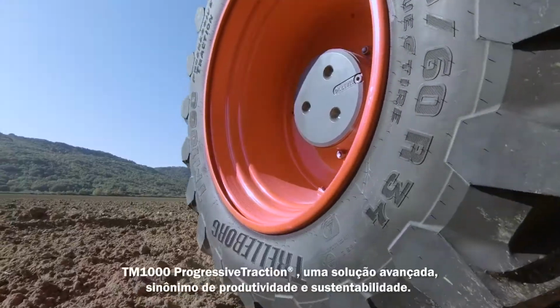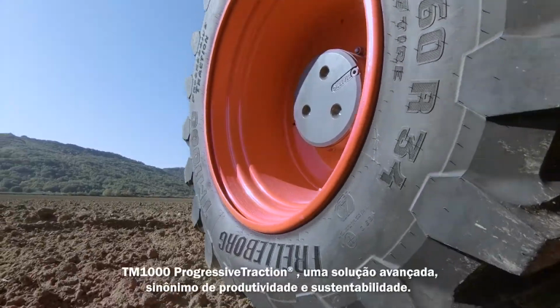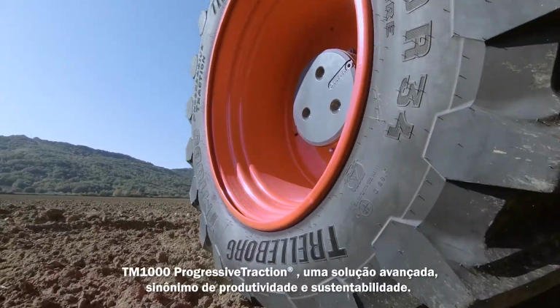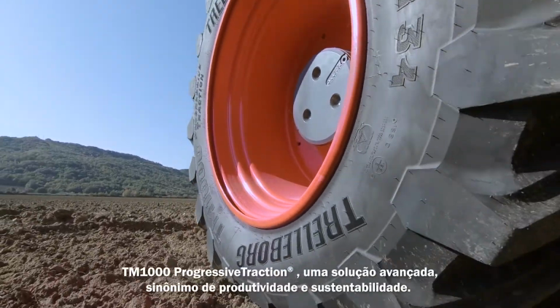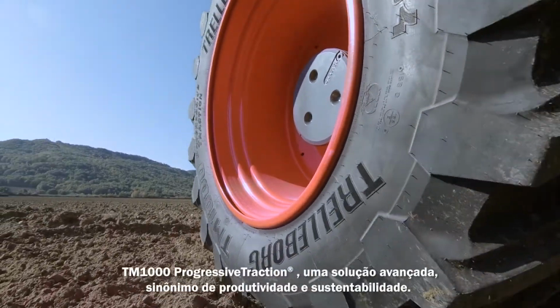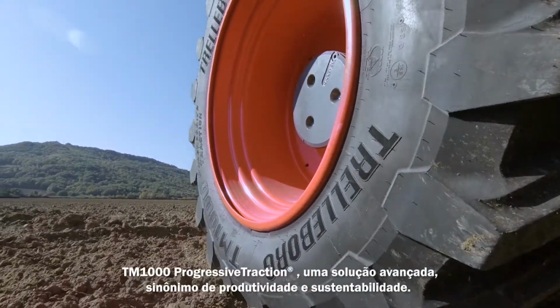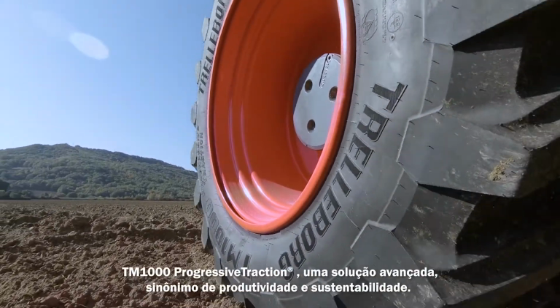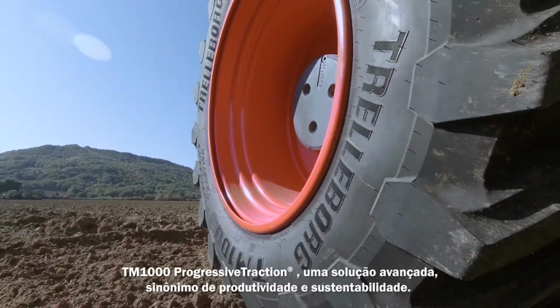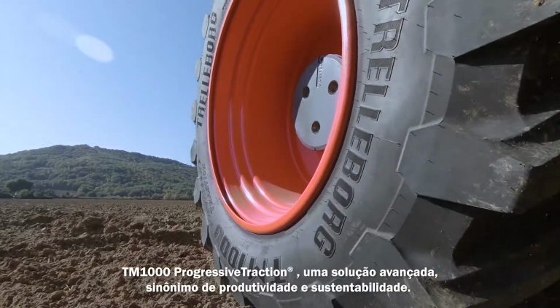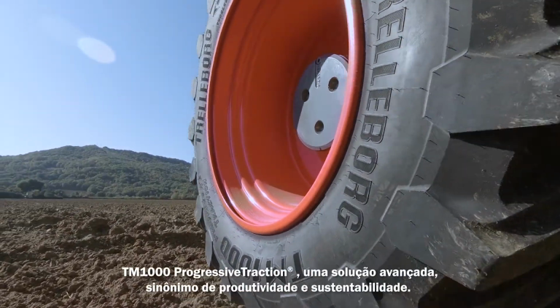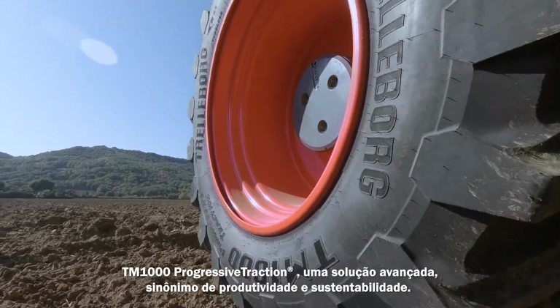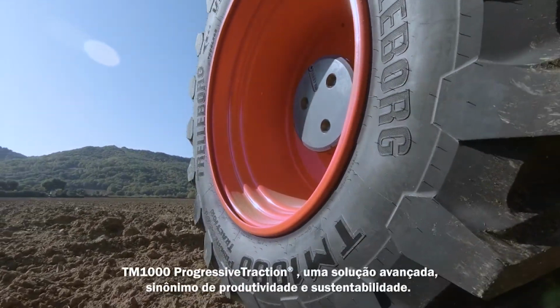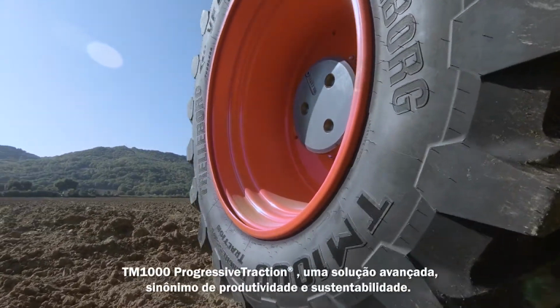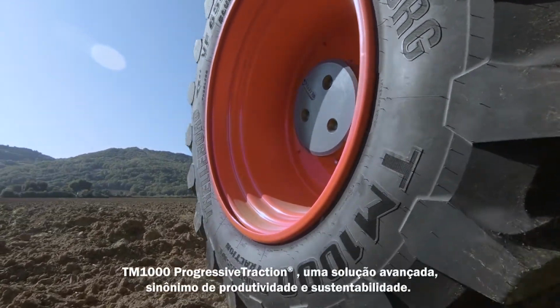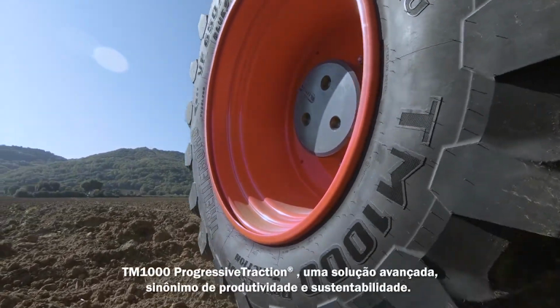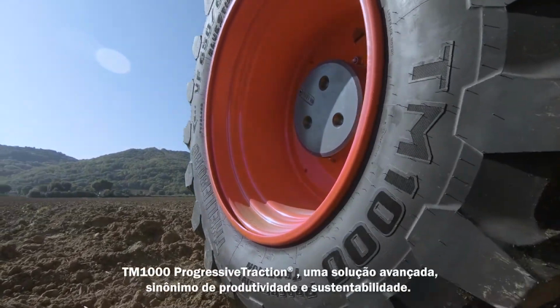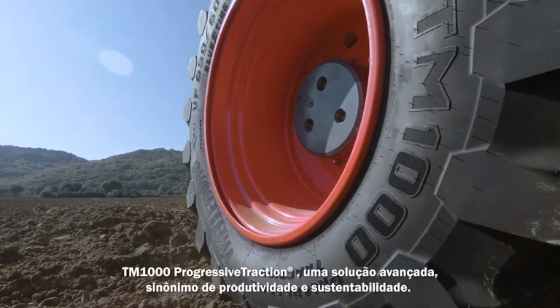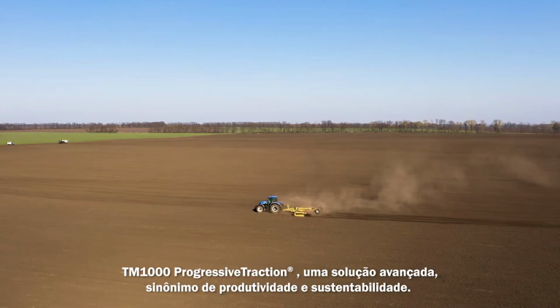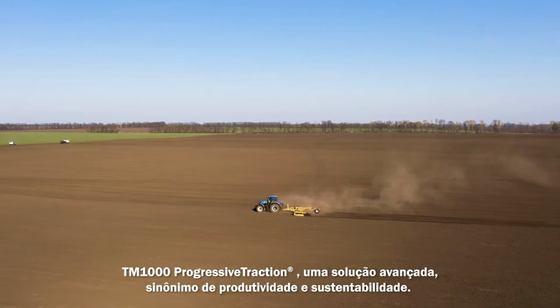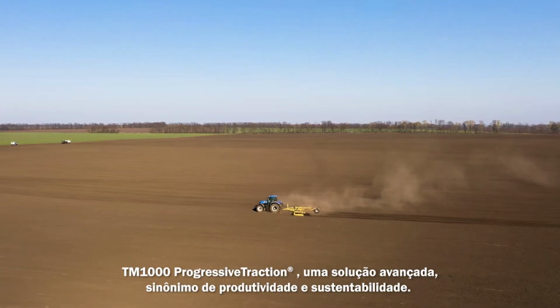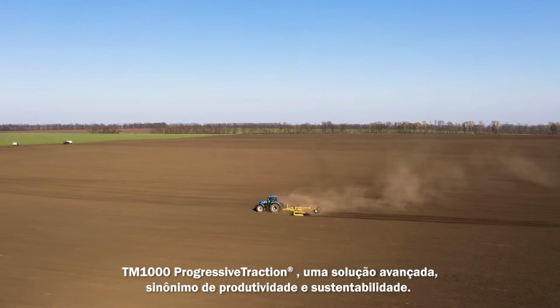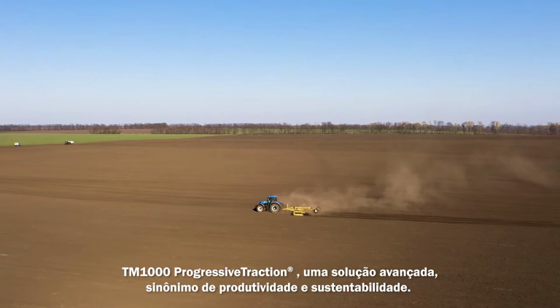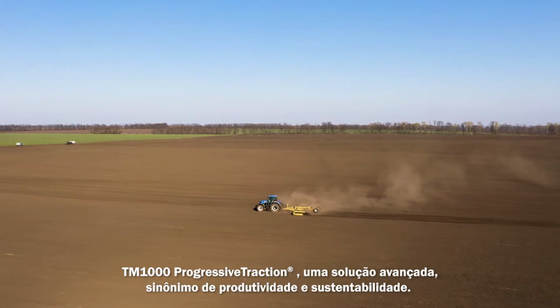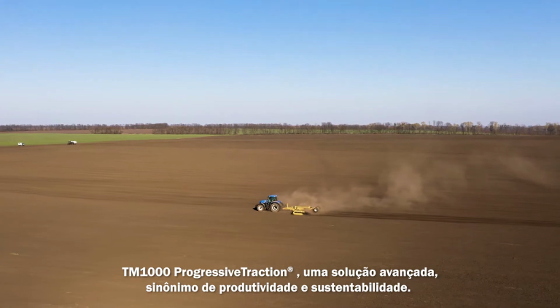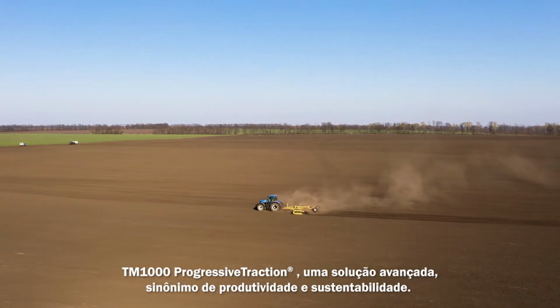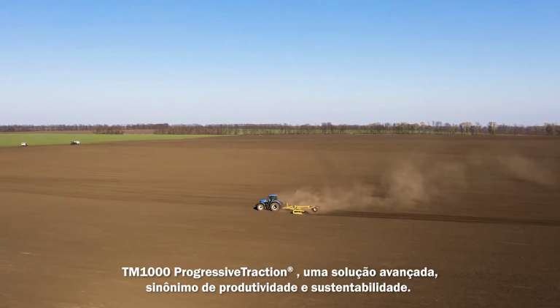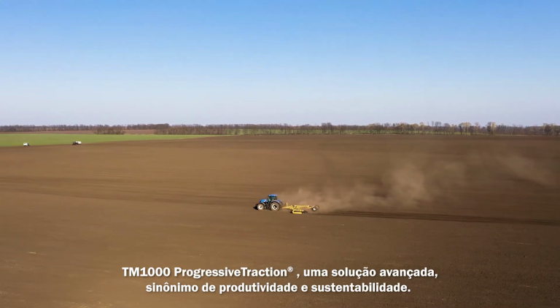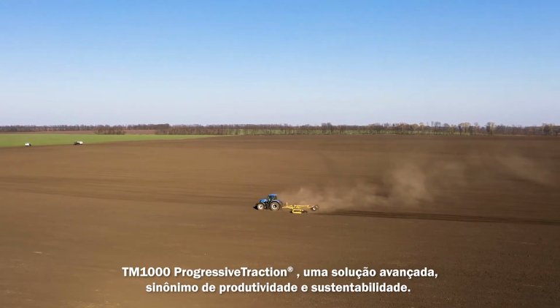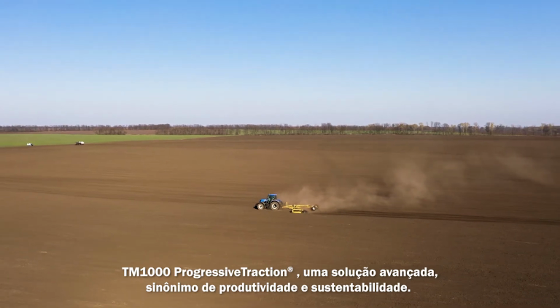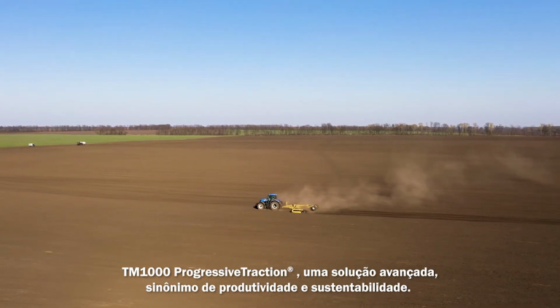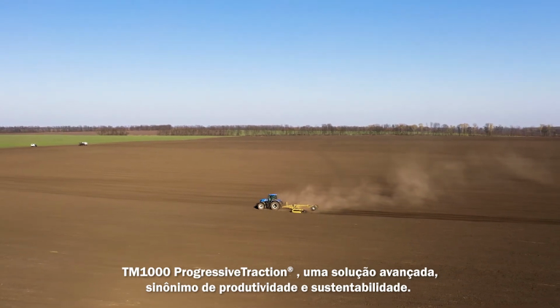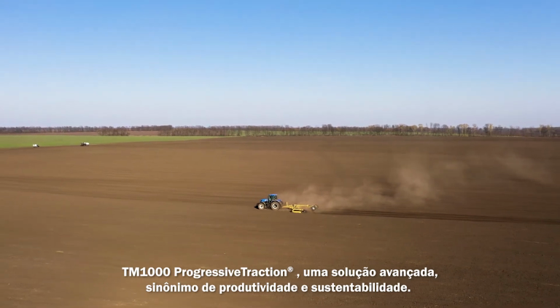TM1000 Progressive Traction — an advanced solution synonymous with productivity and sustainability.